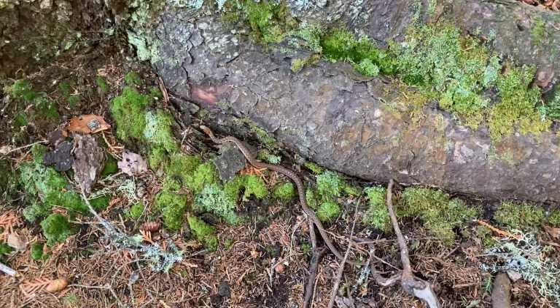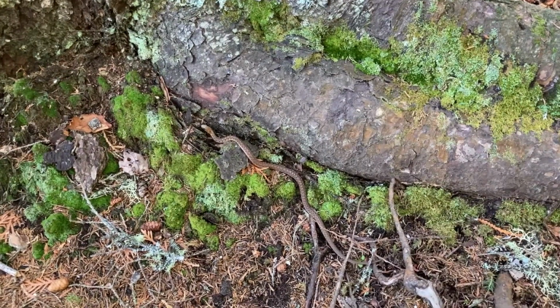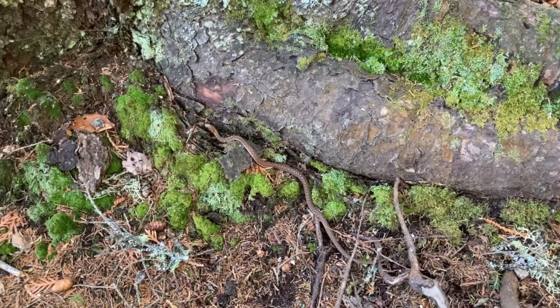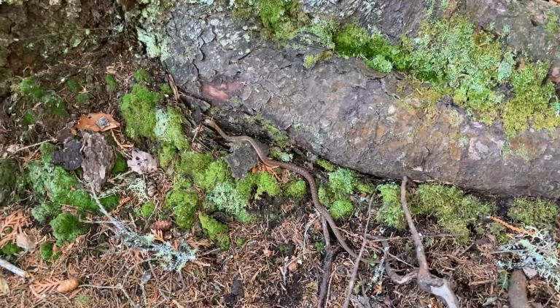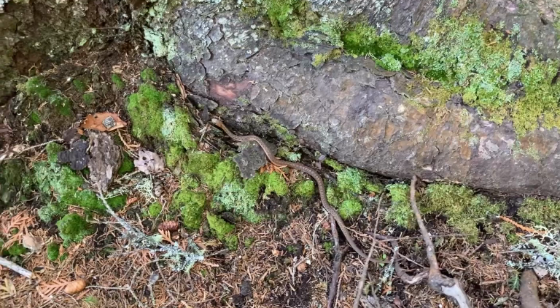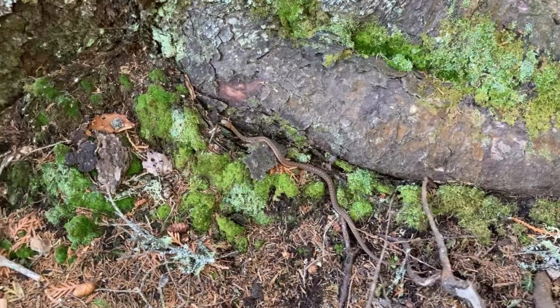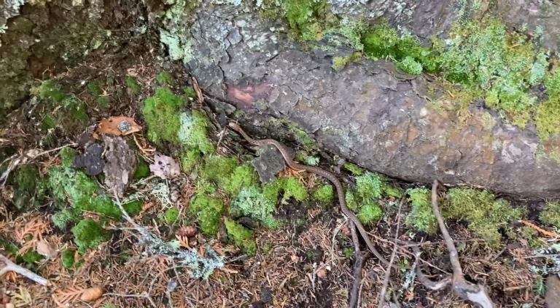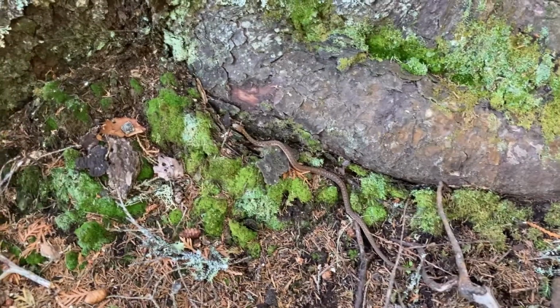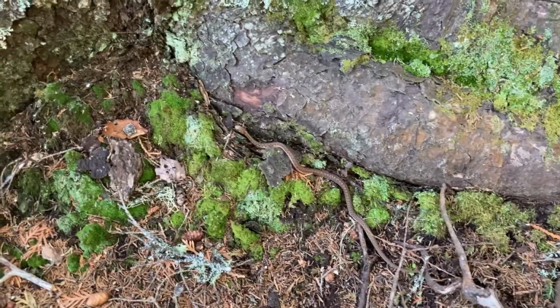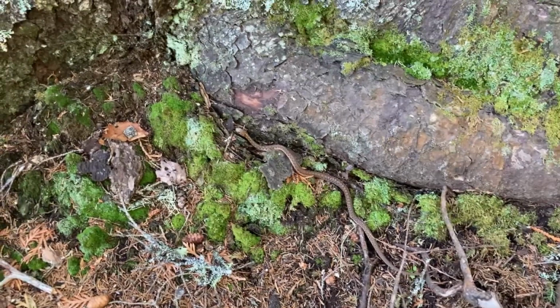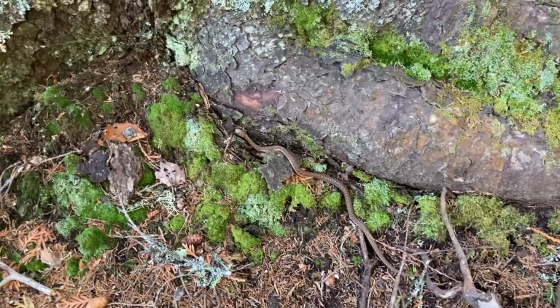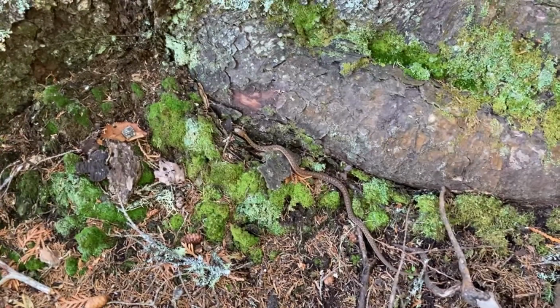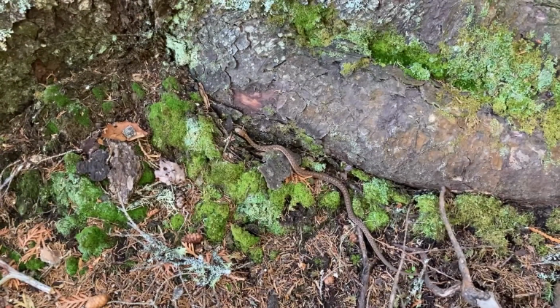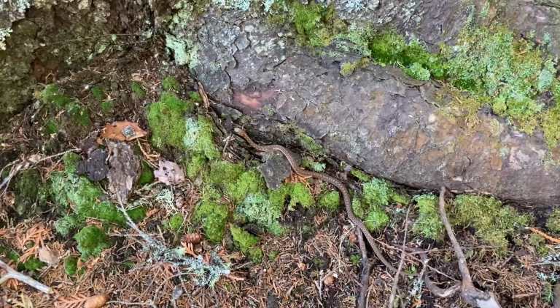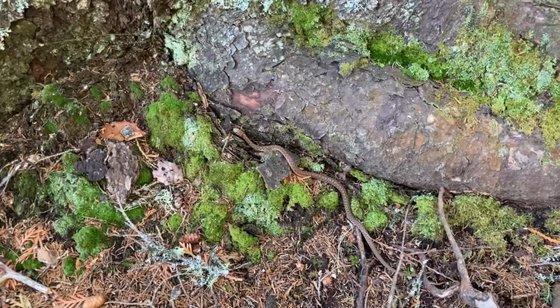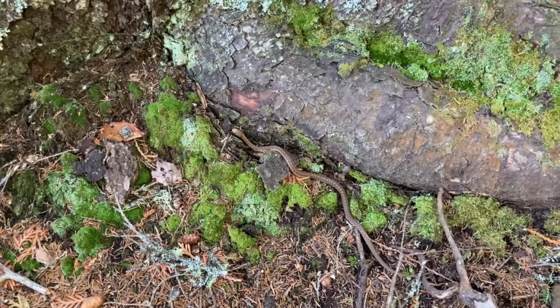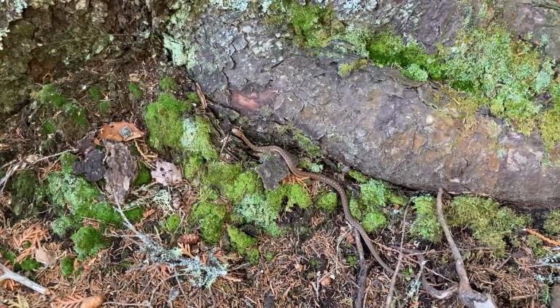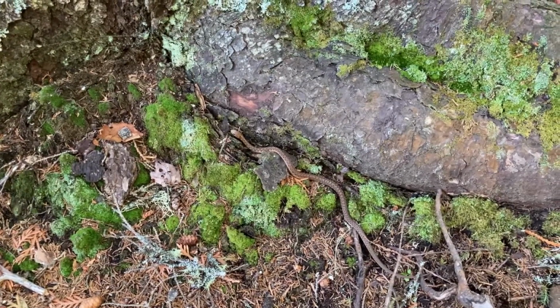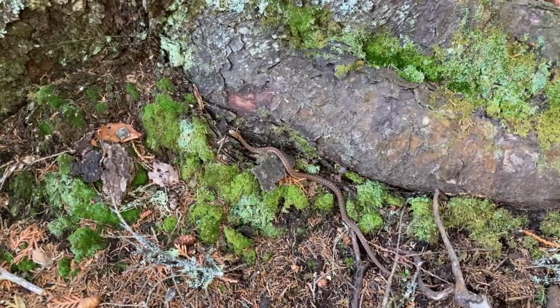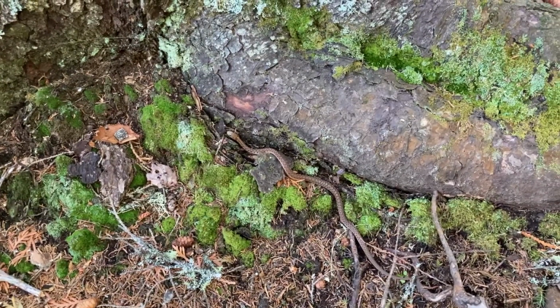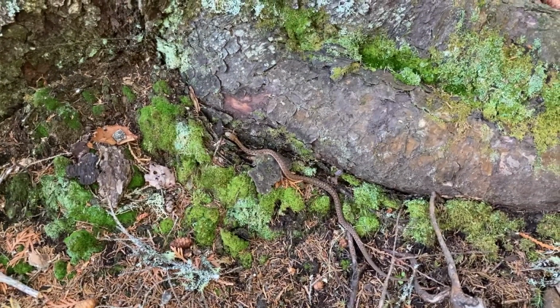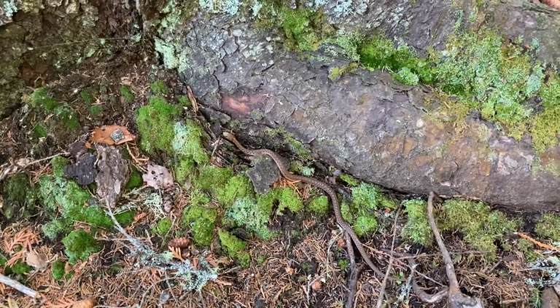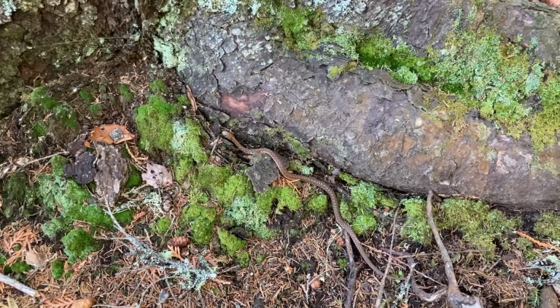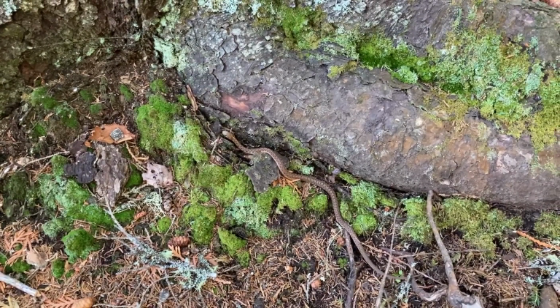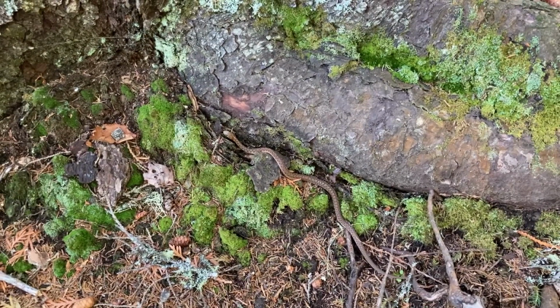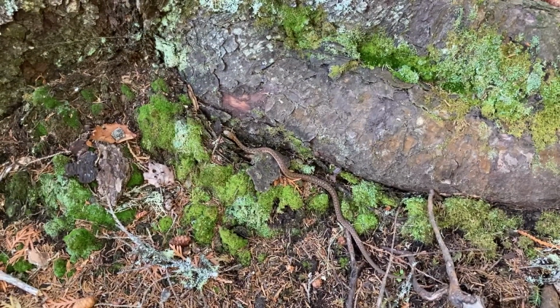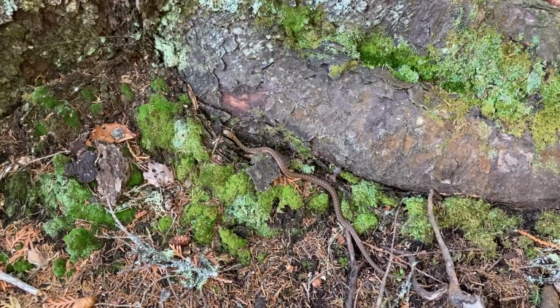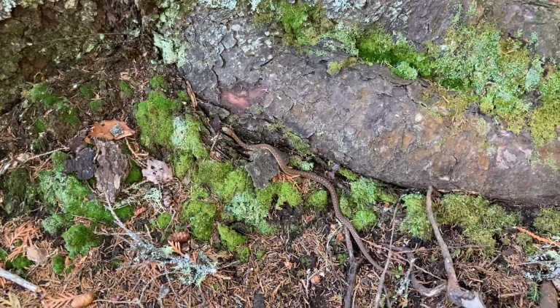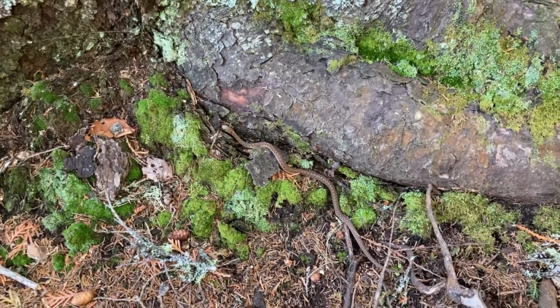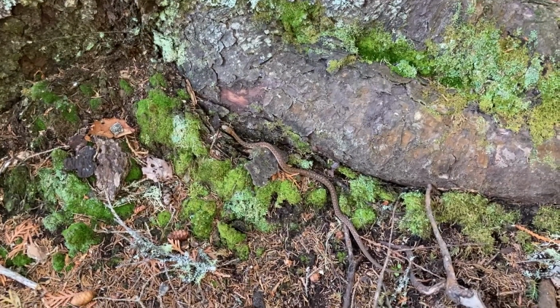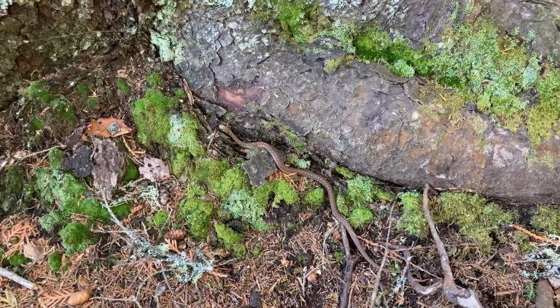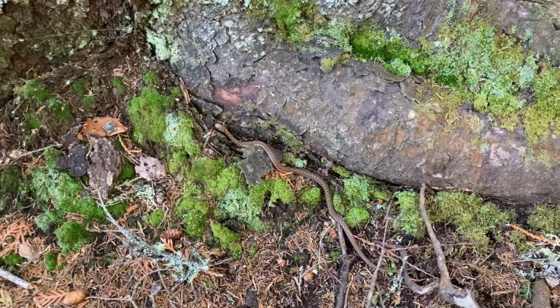Hello little buddy. Sorry I almost stepped on you, but you look like a stick.